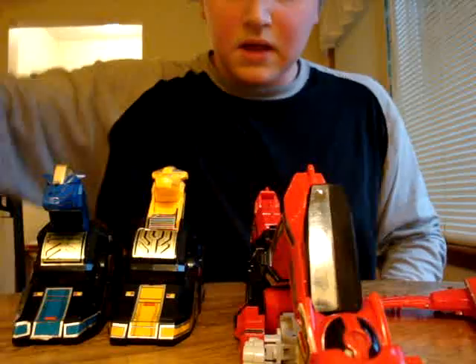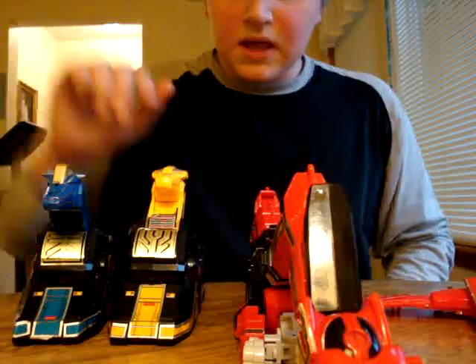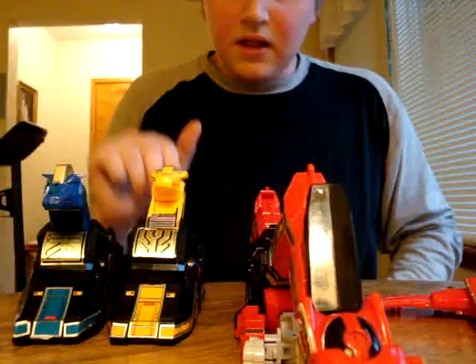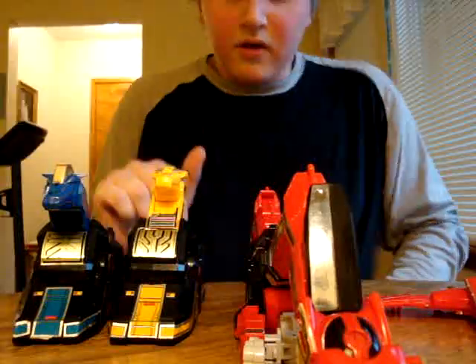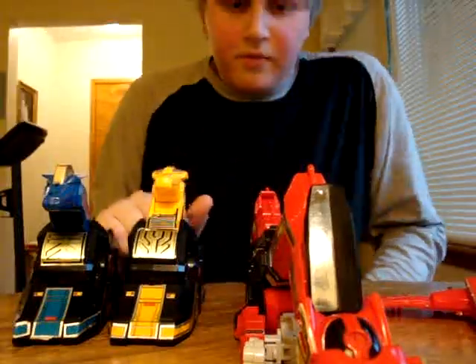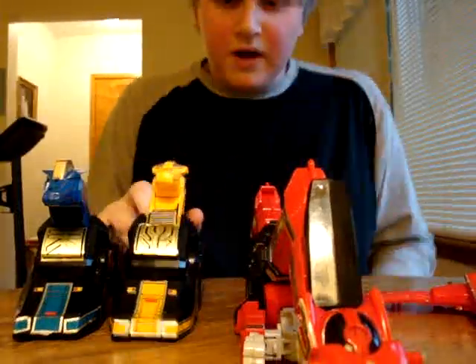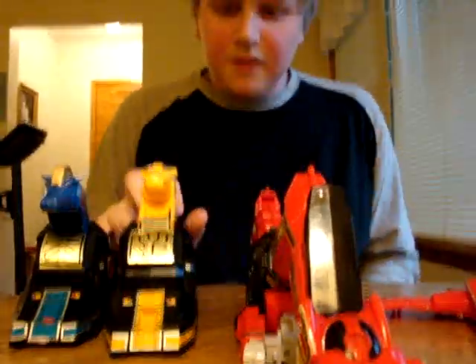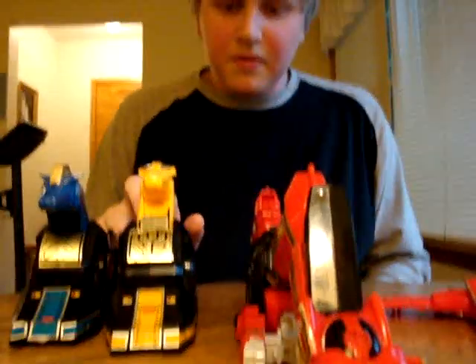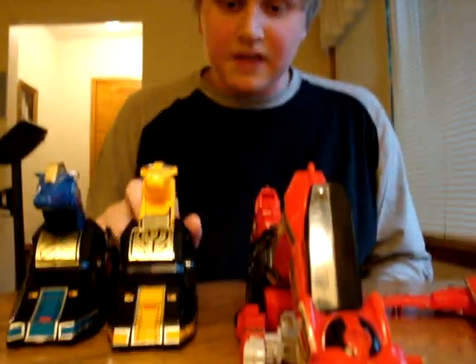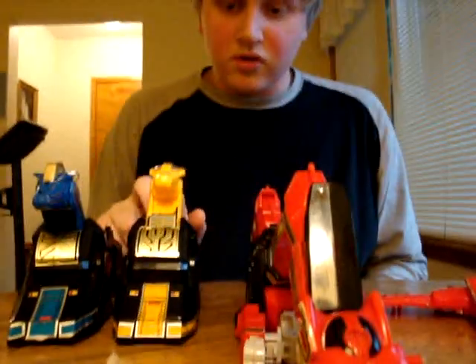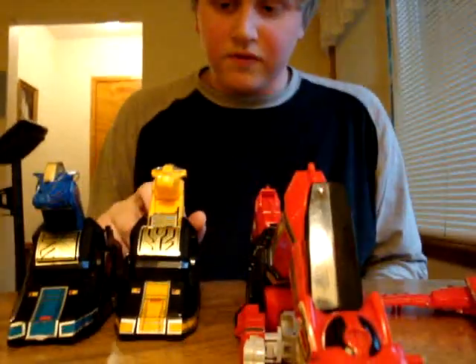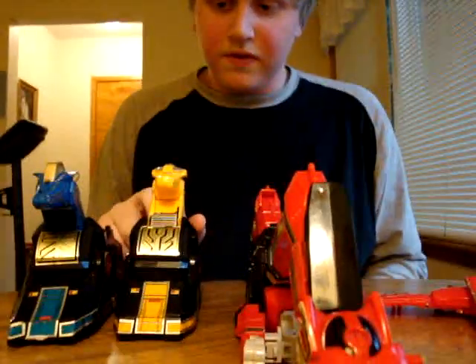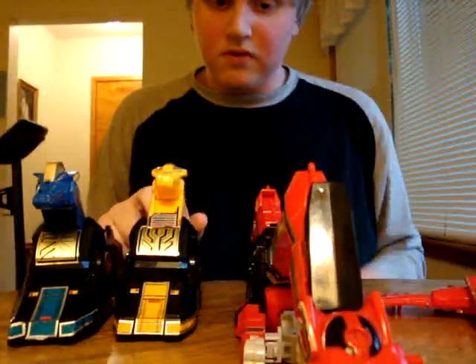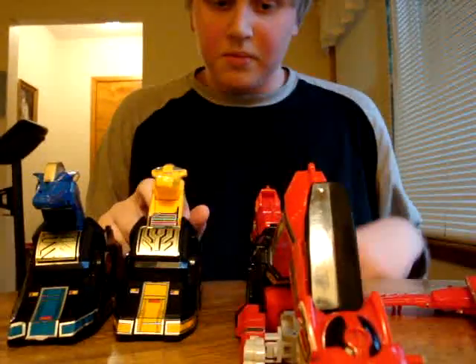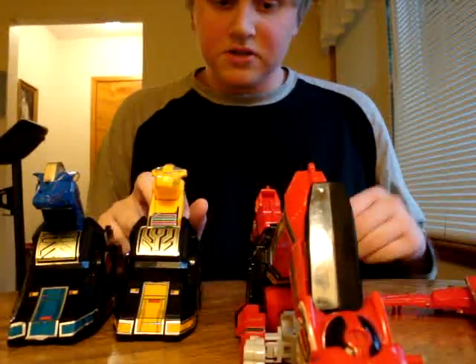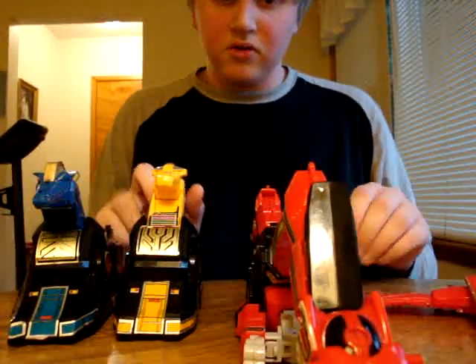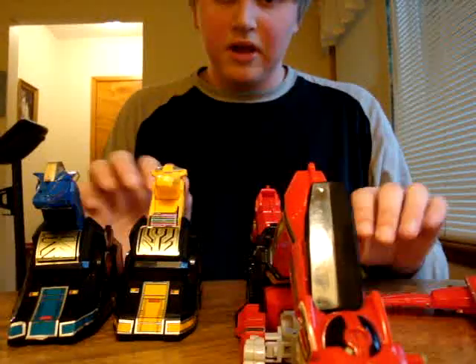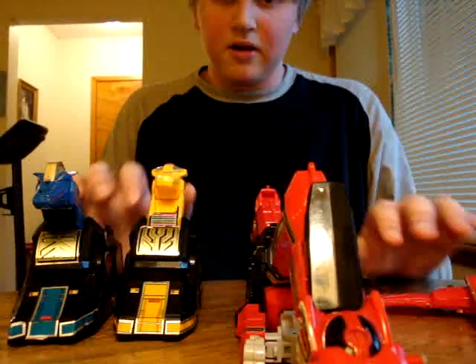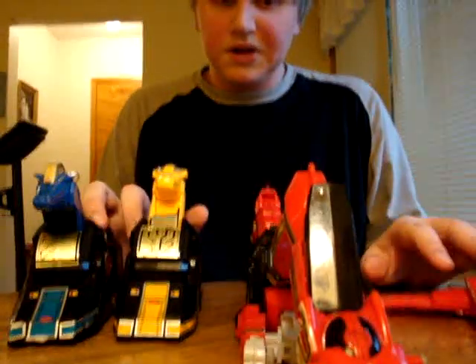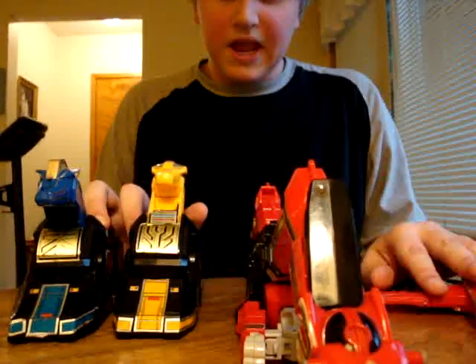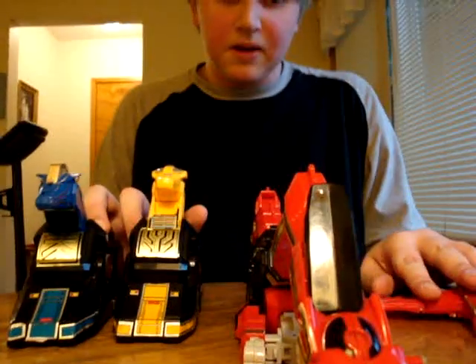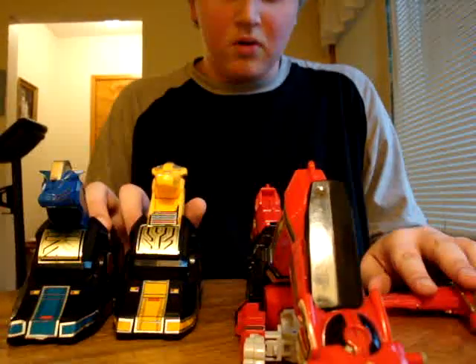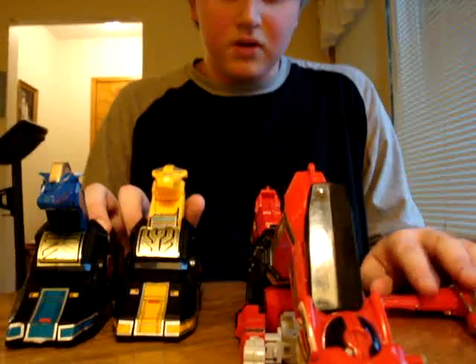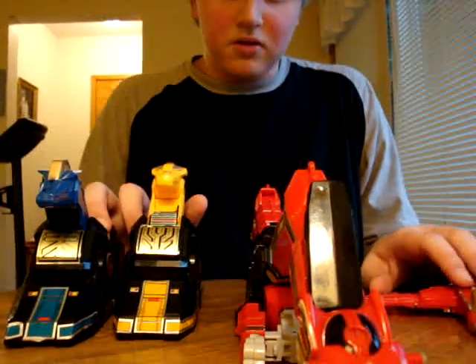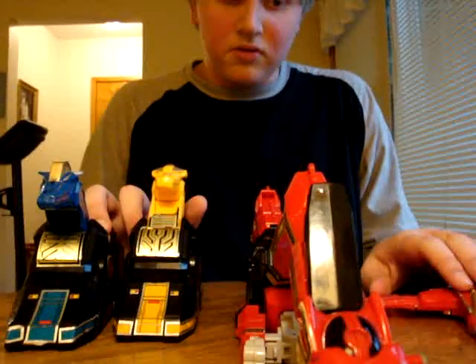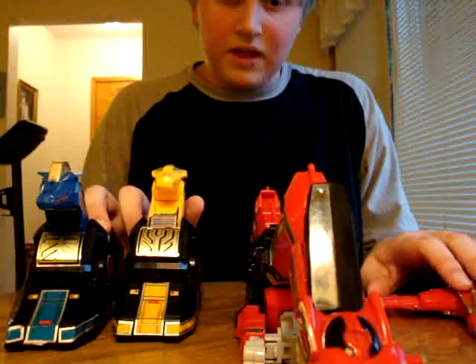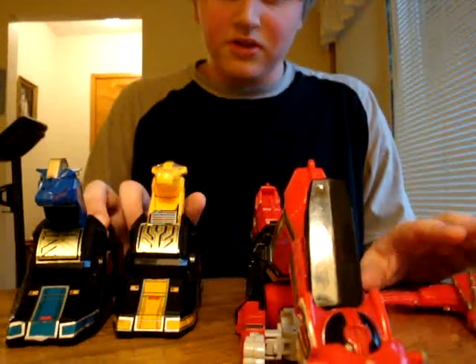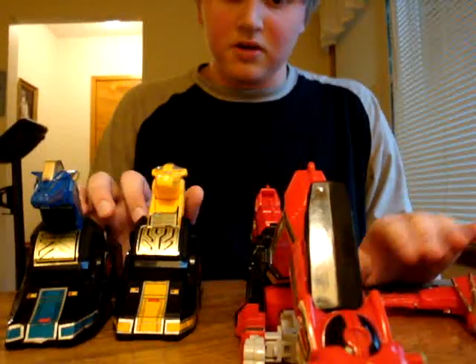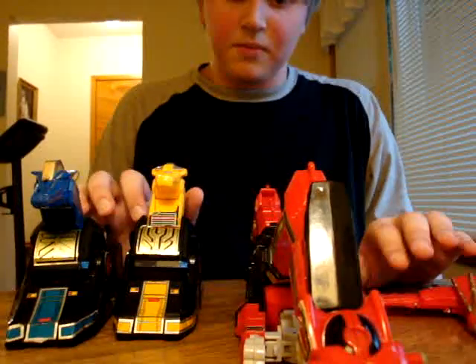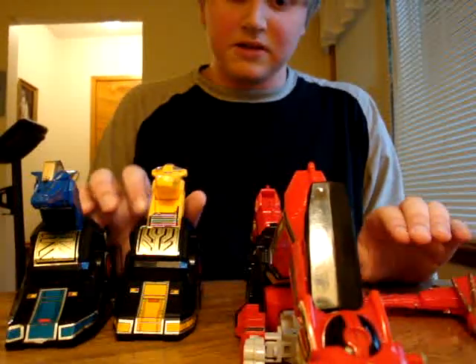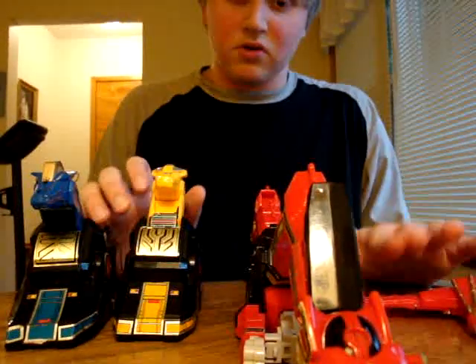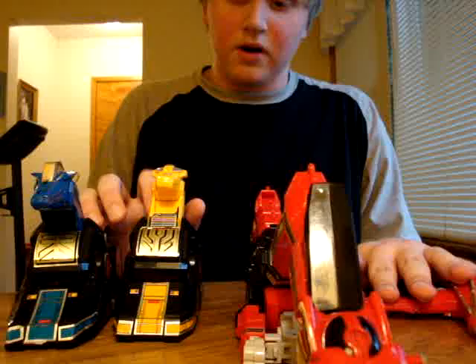Hello everybody, Megazord Review Number 2 here, and I'm going to do the Thunder Megazord.